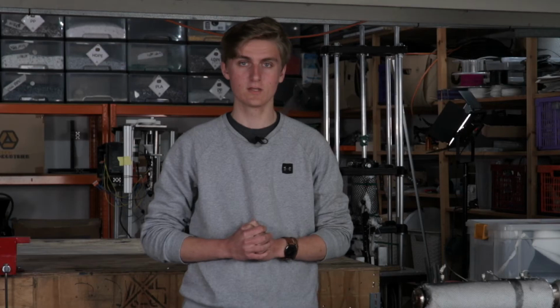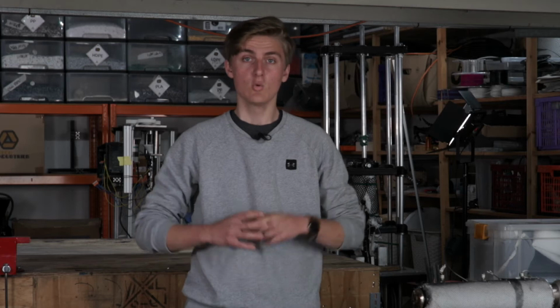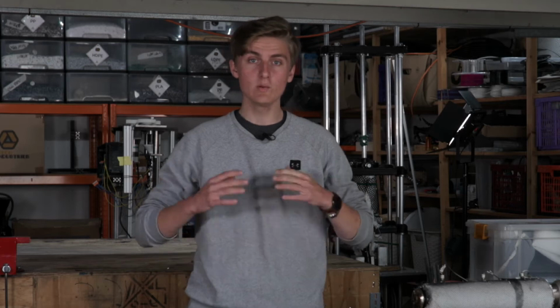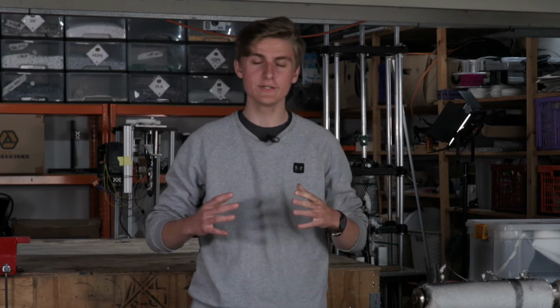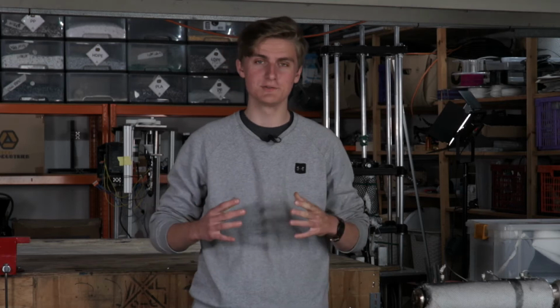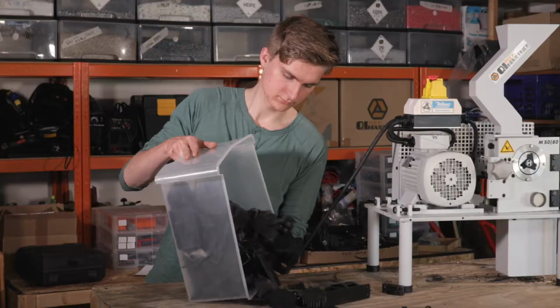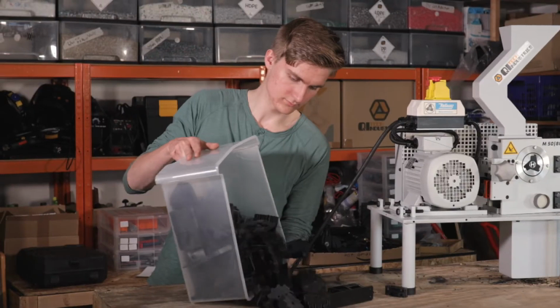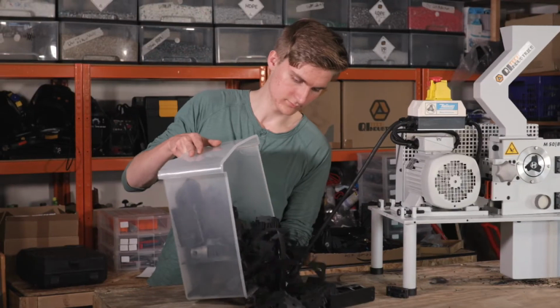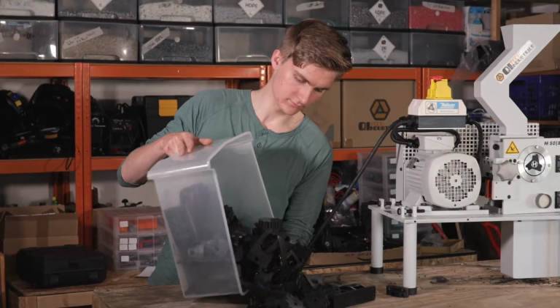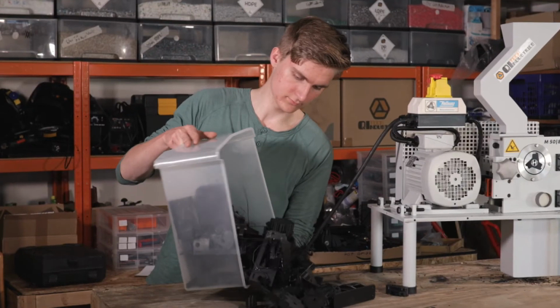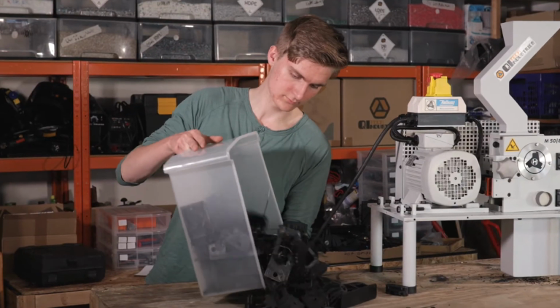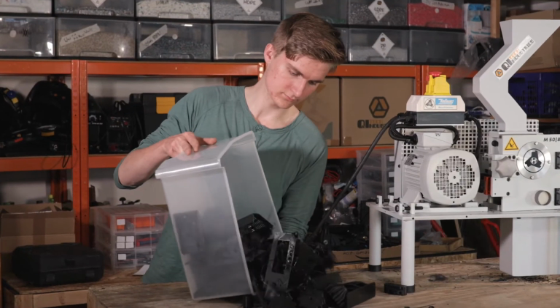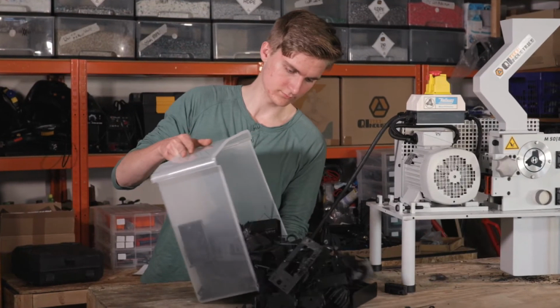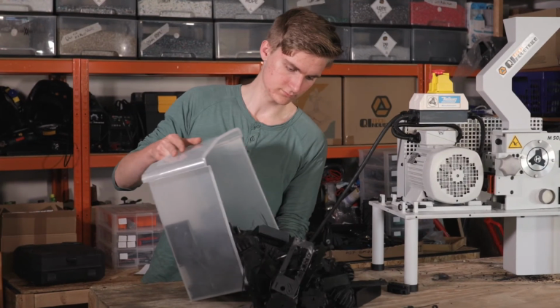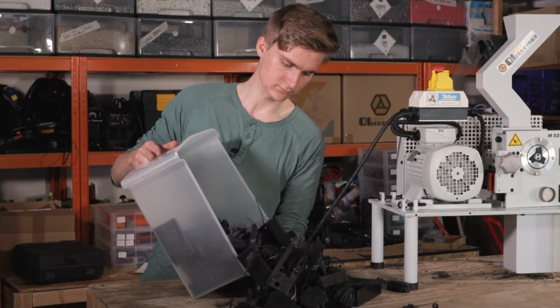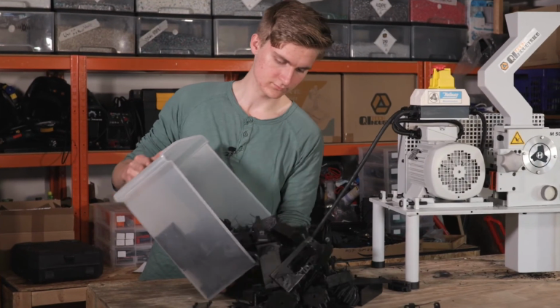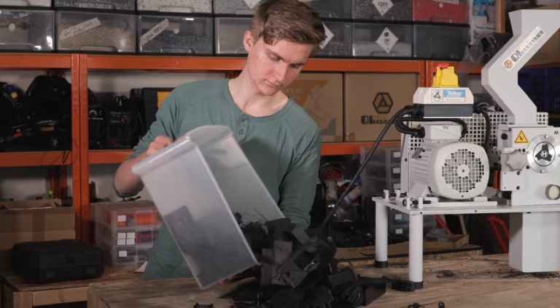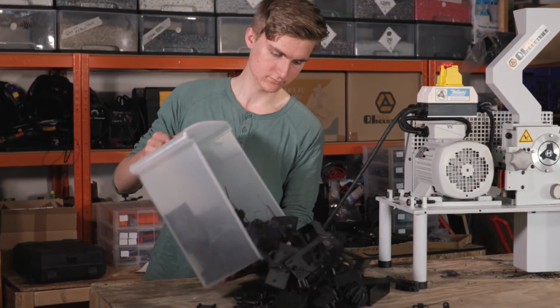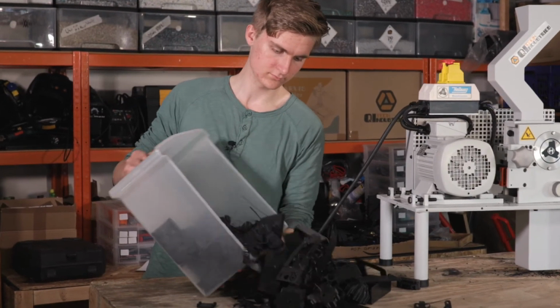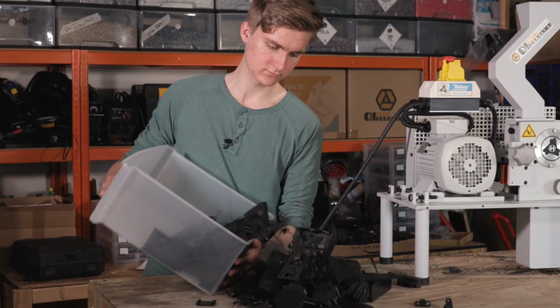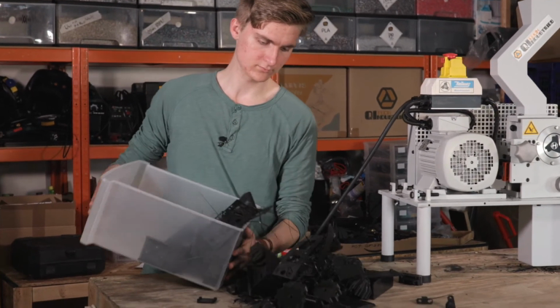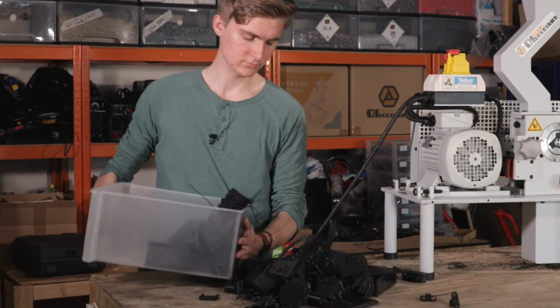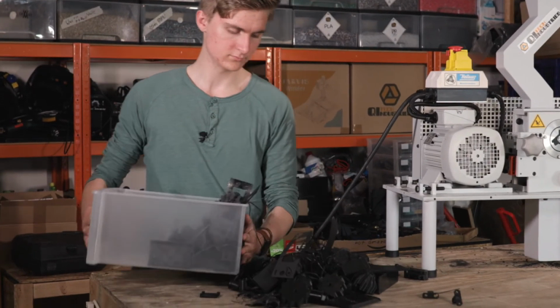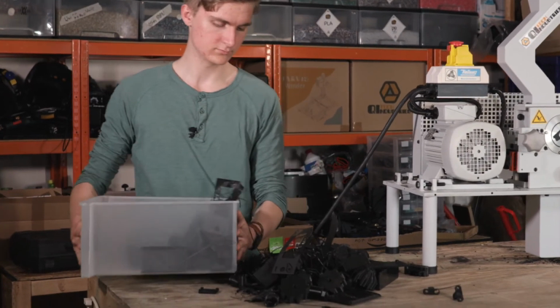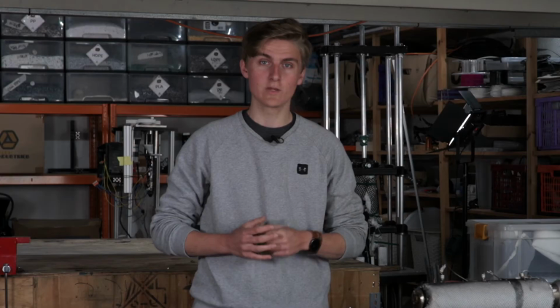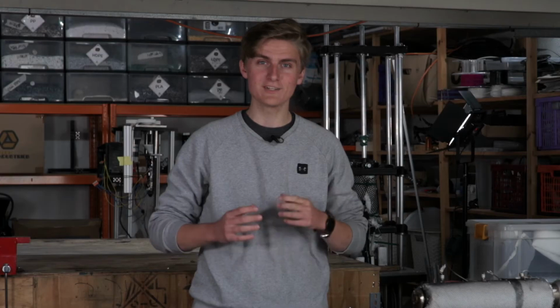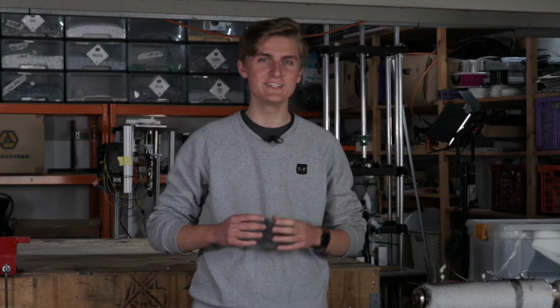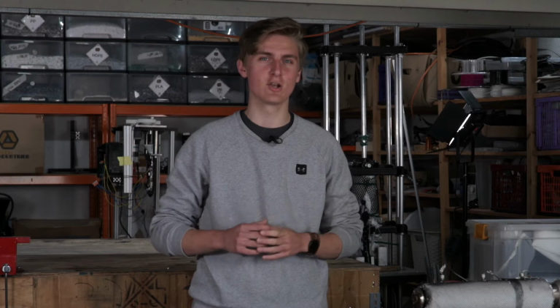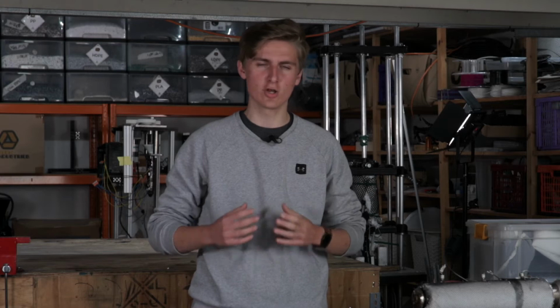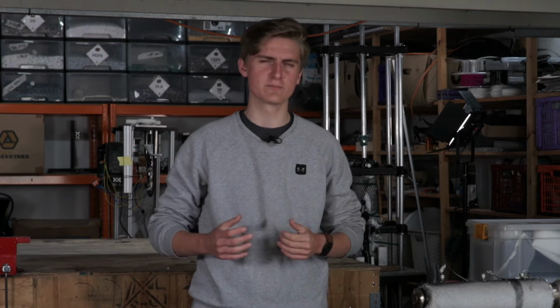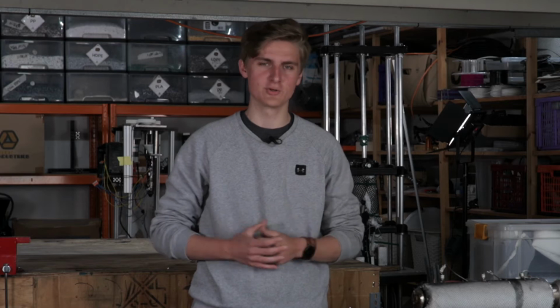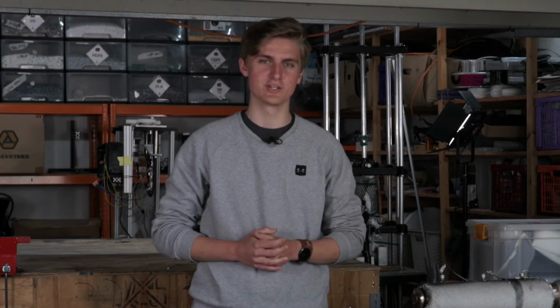We will use about 3 kilos of failed prints from our Jarvis winder development. We kind of needed a lot of prototypes.